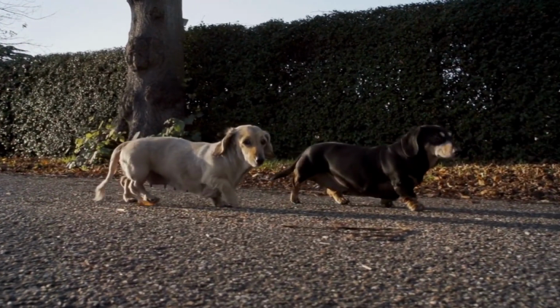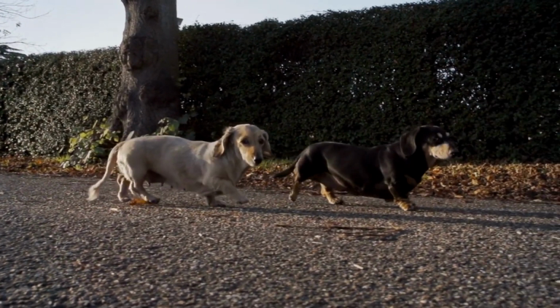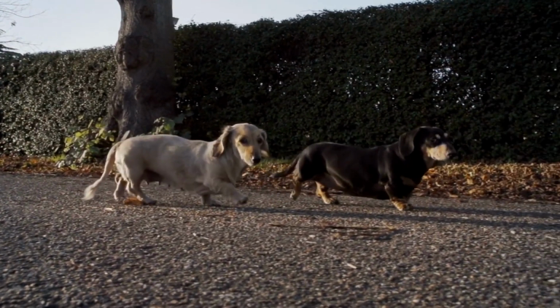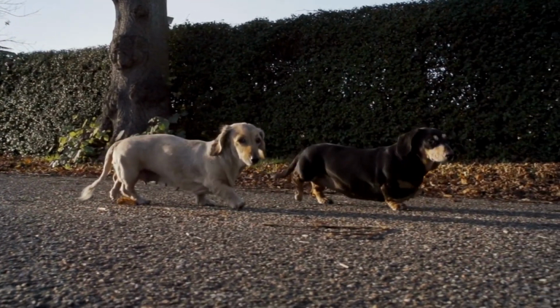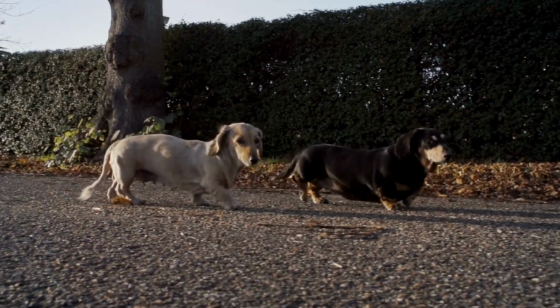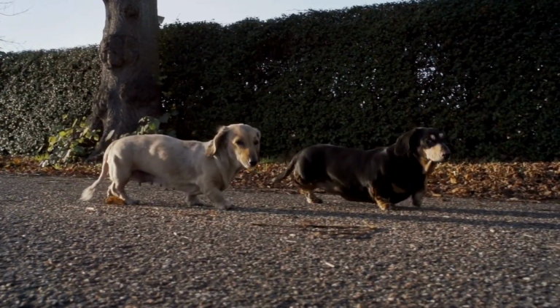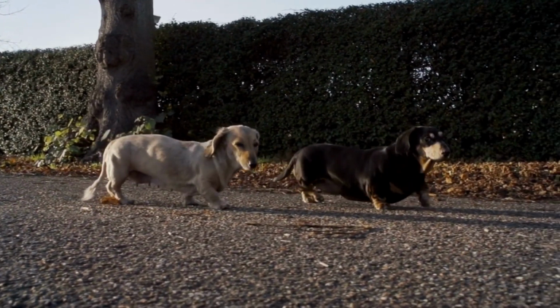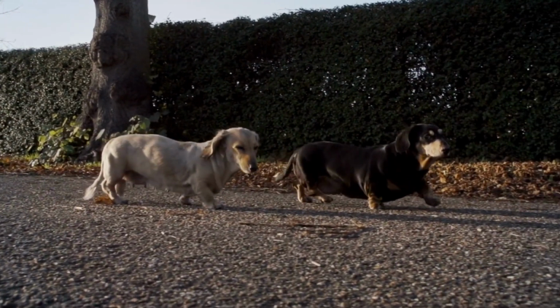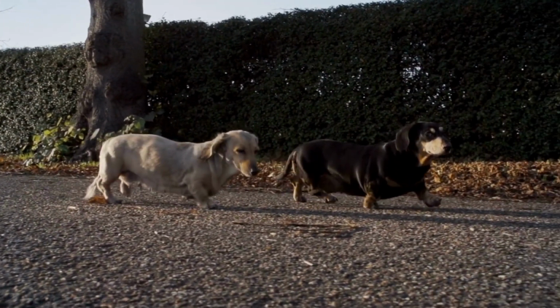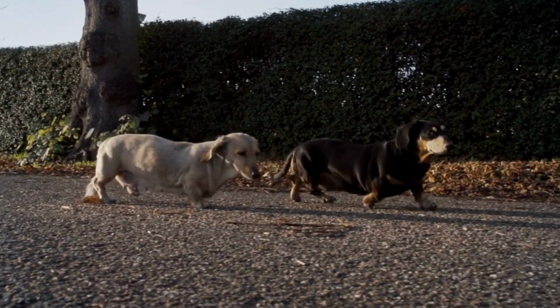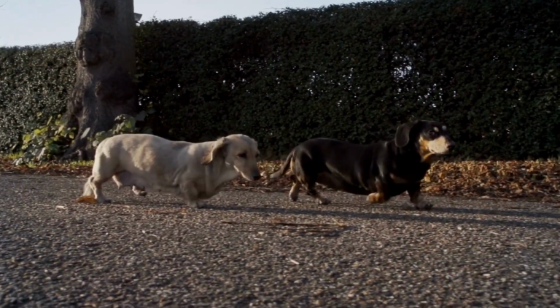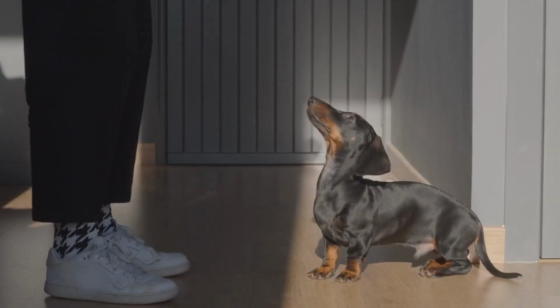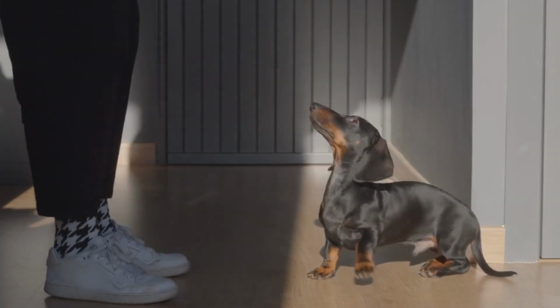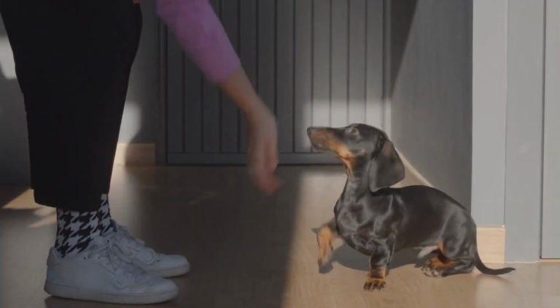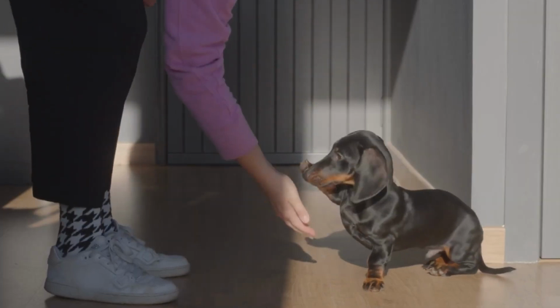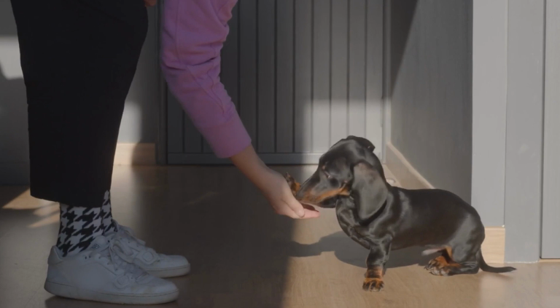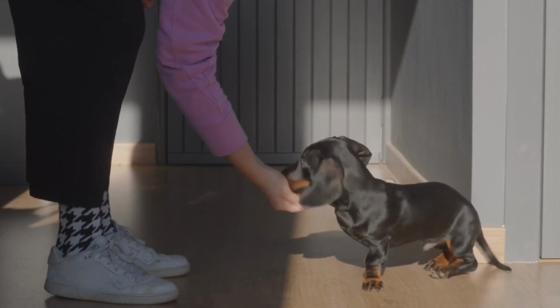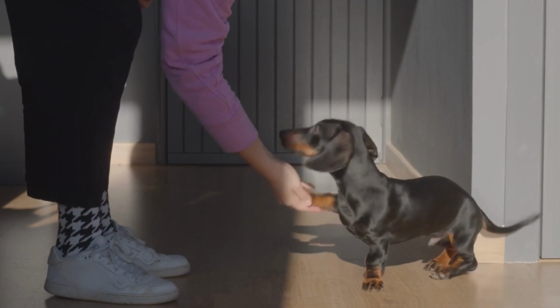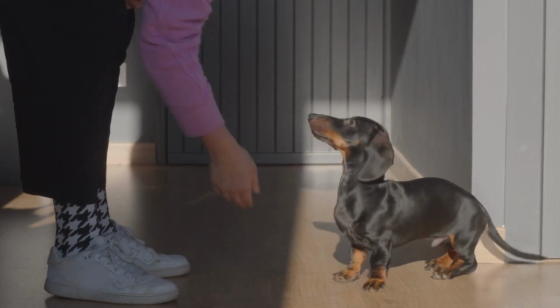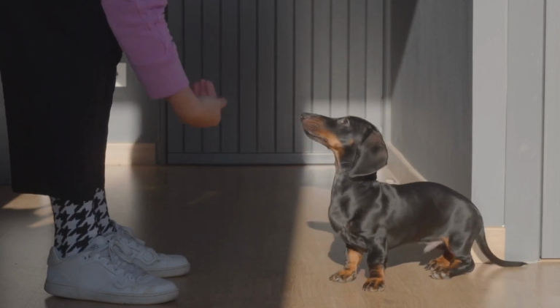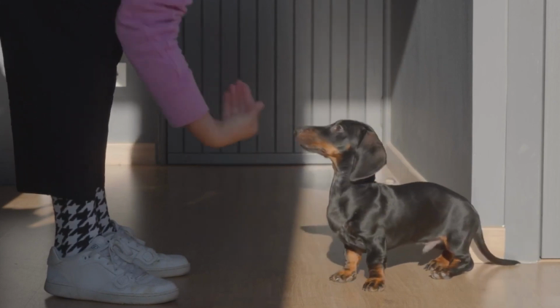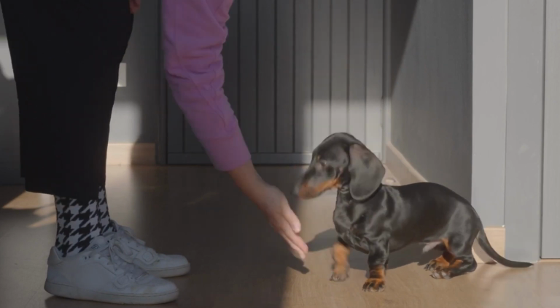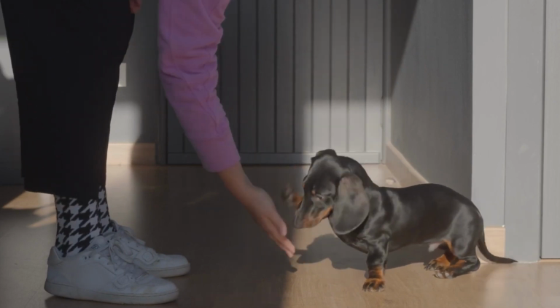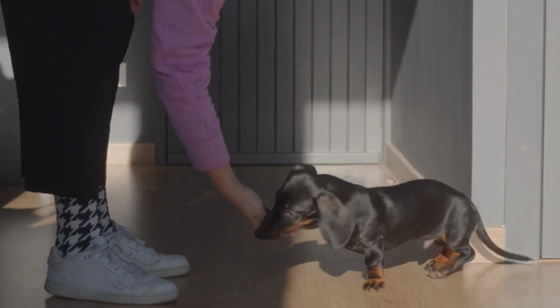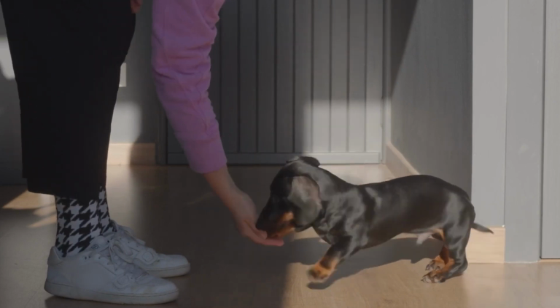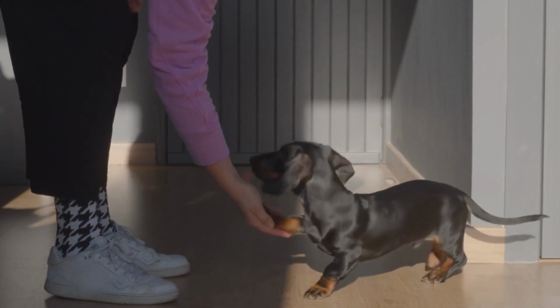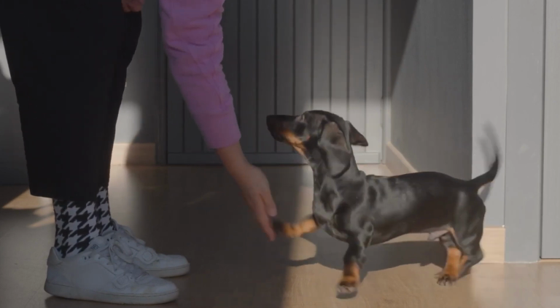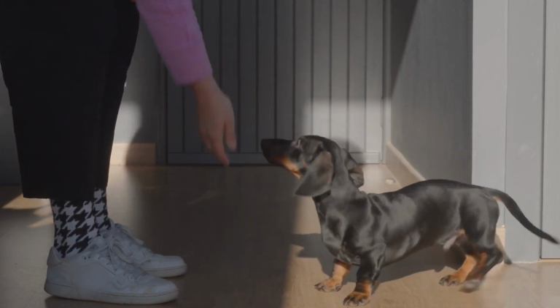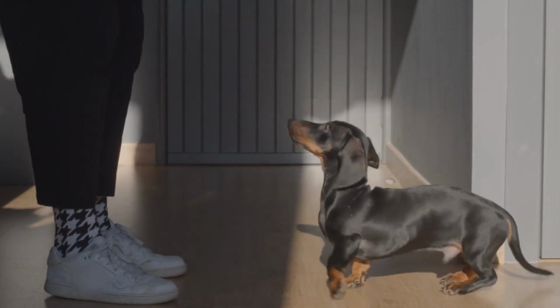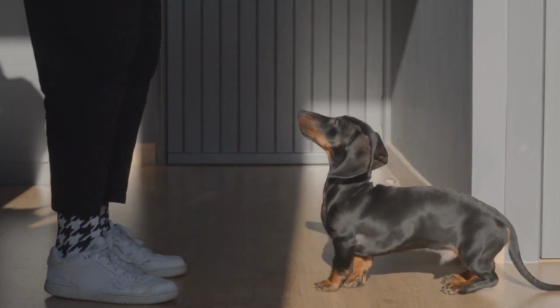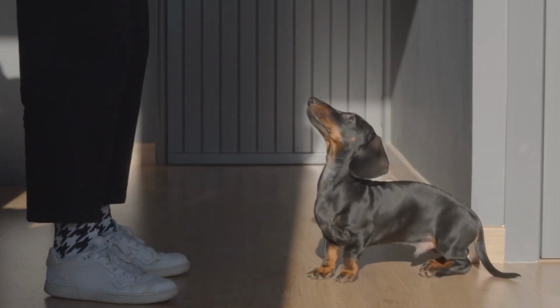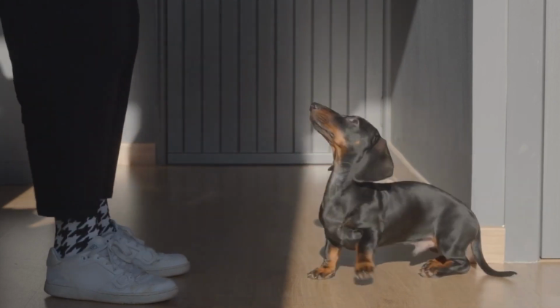The Dachshund is lively, playful, and very clever, and enjoys being by their owner's side.